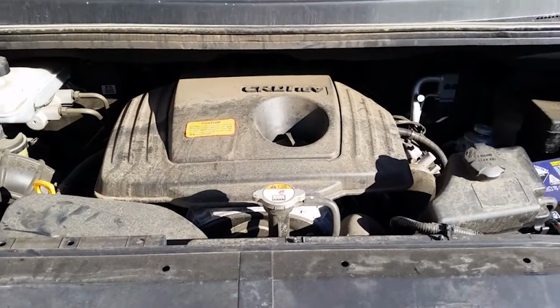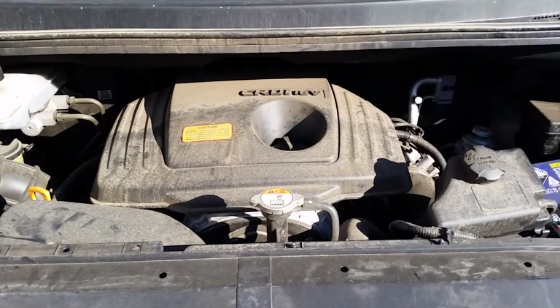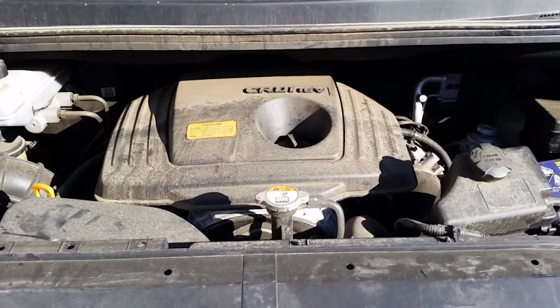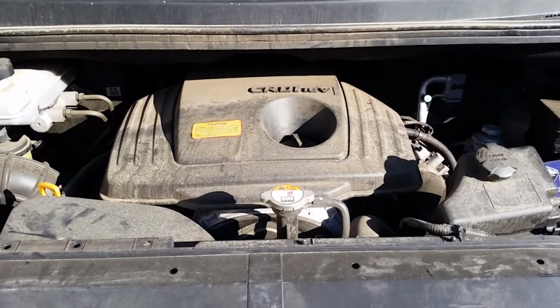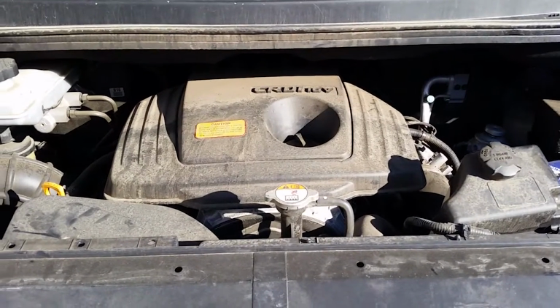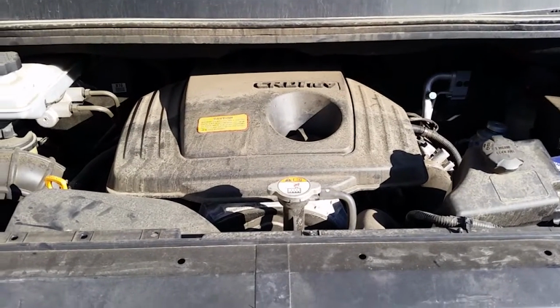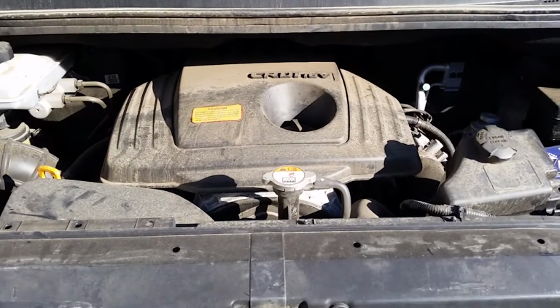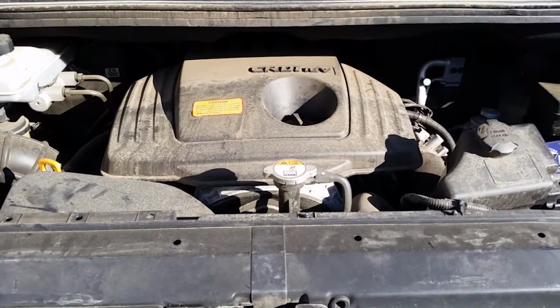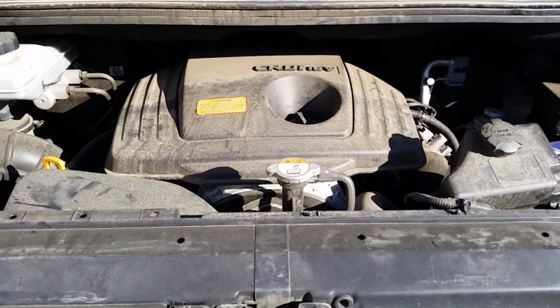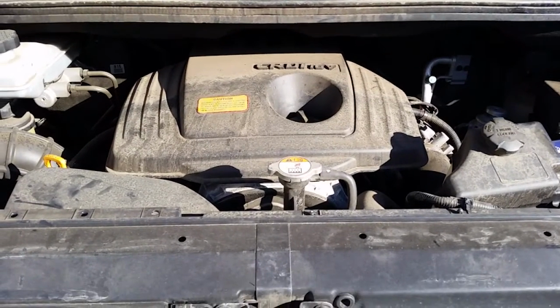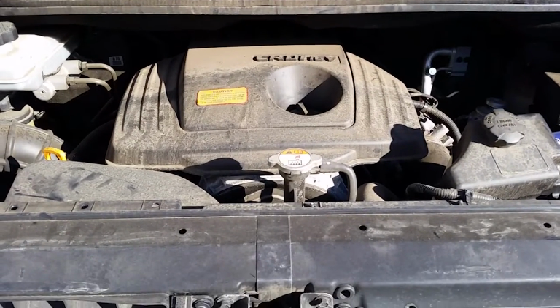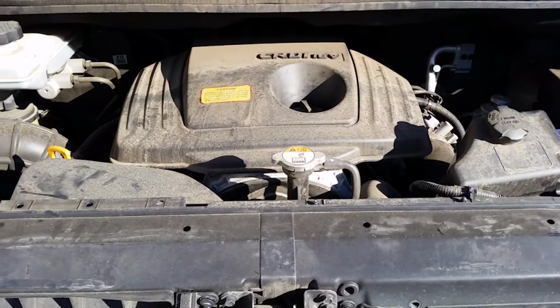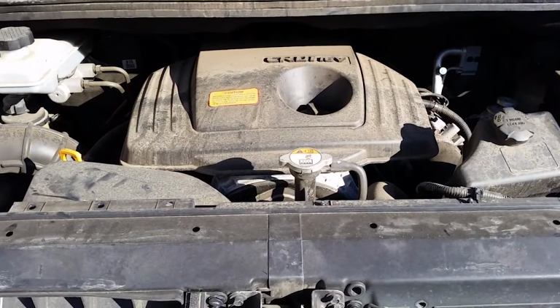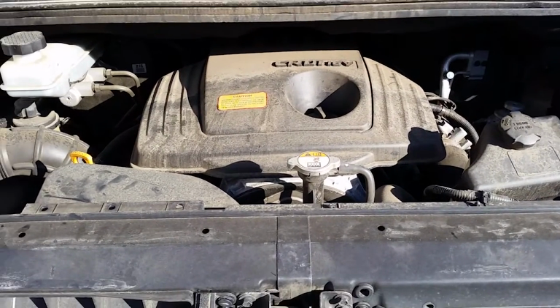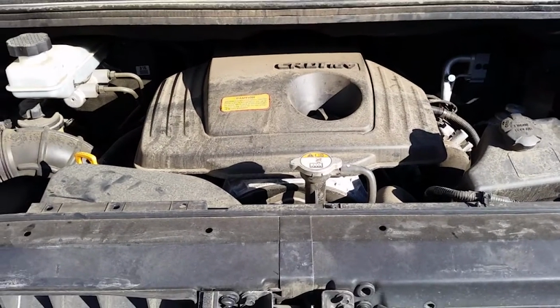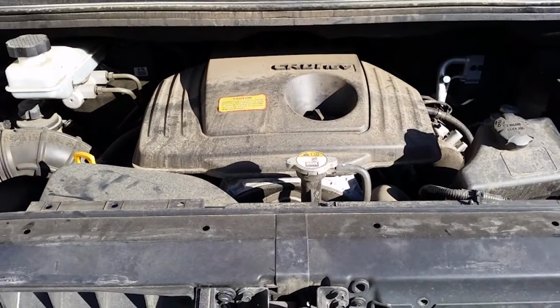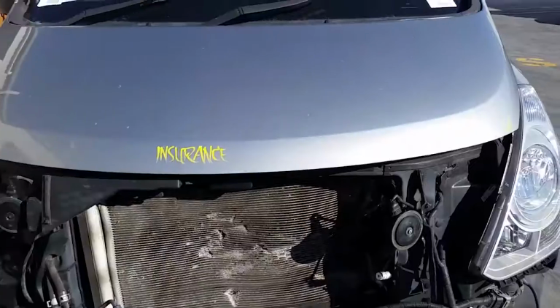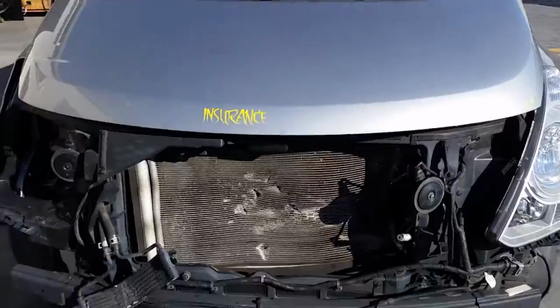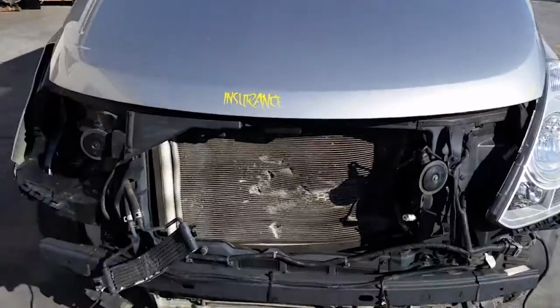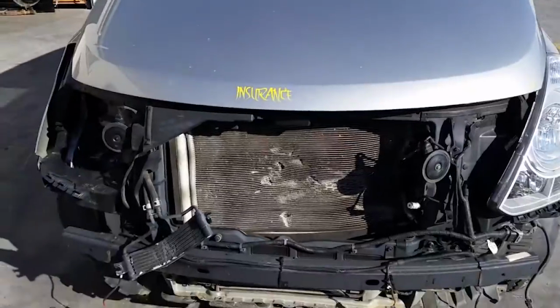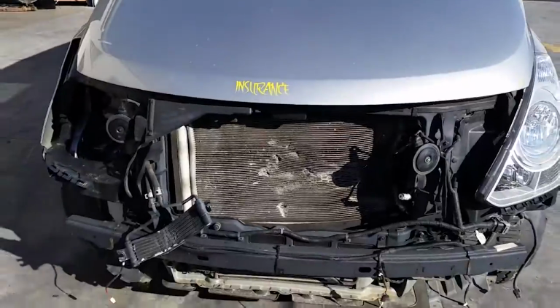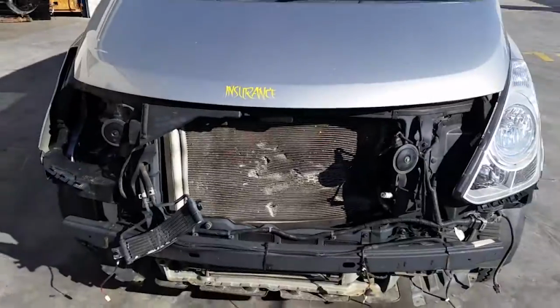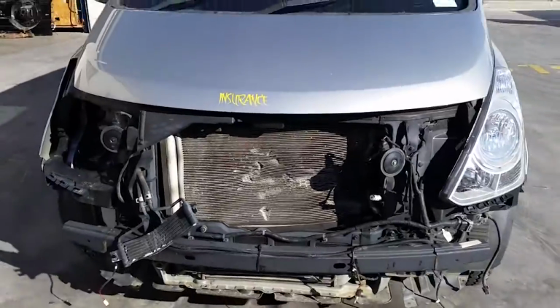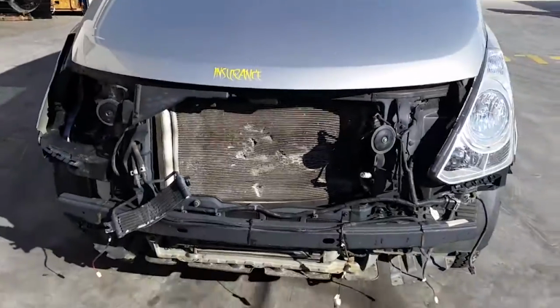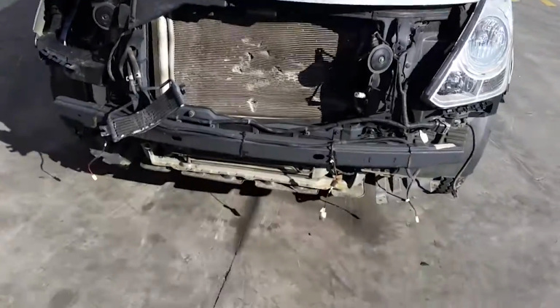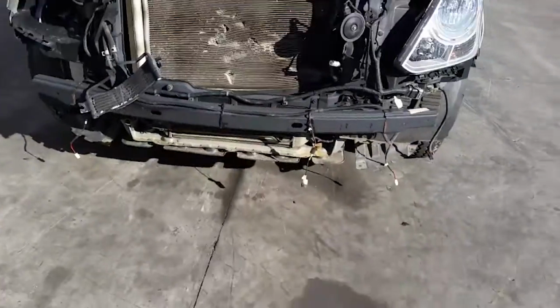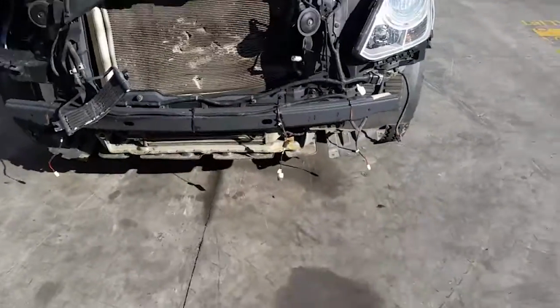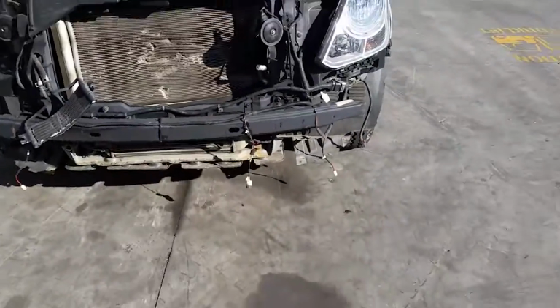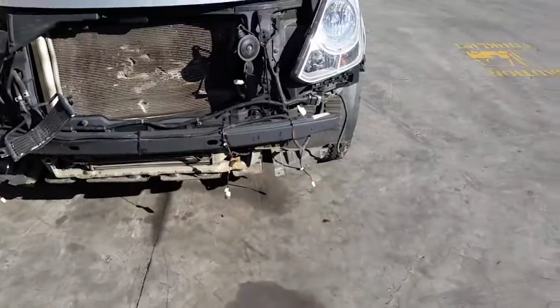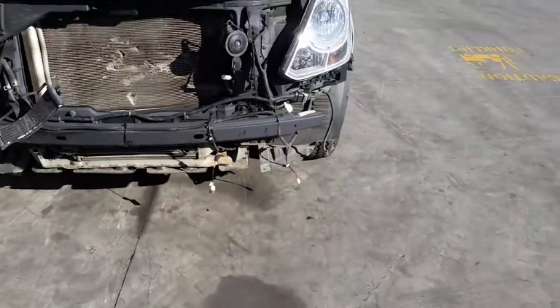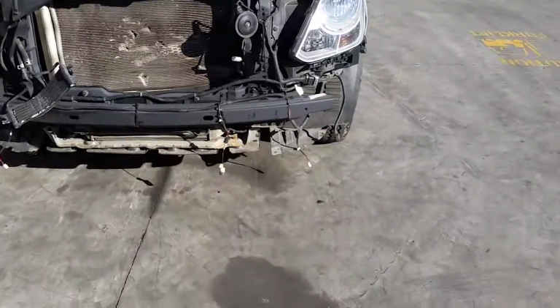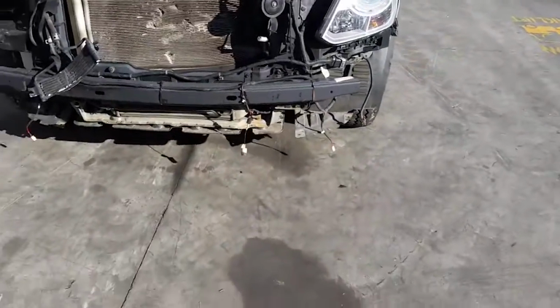D4CB 2.5 litre 4 cylinder turbo diesel engine. This vehicle has sustained damage in the front and the left hand side.